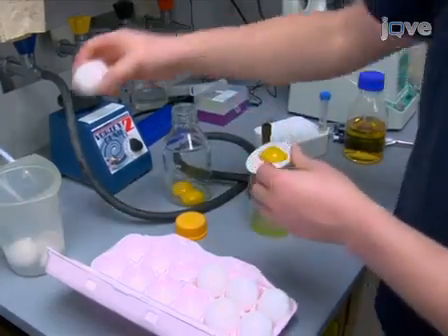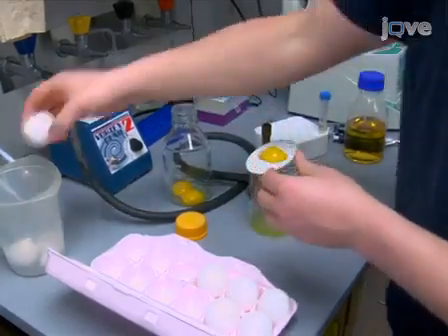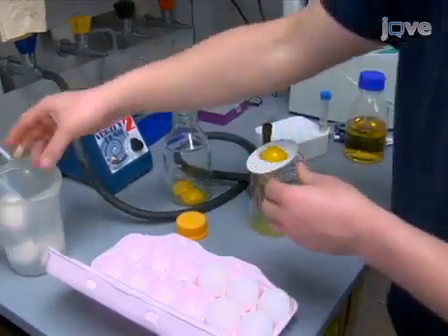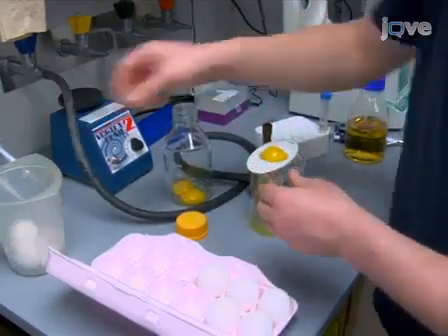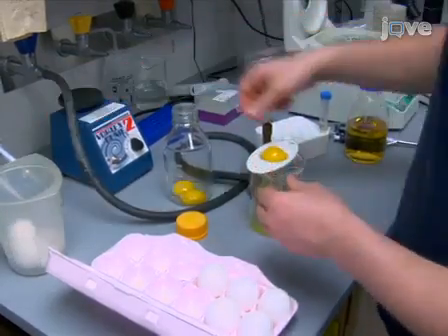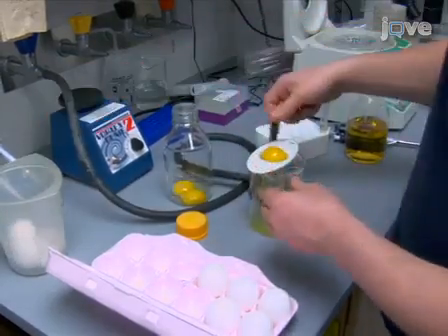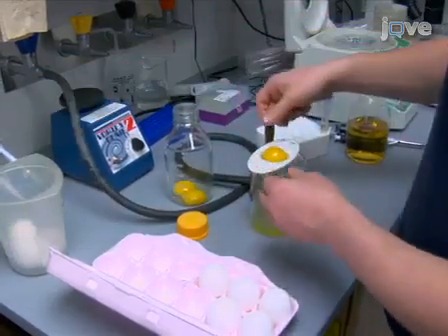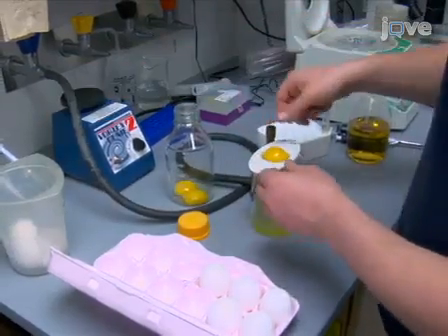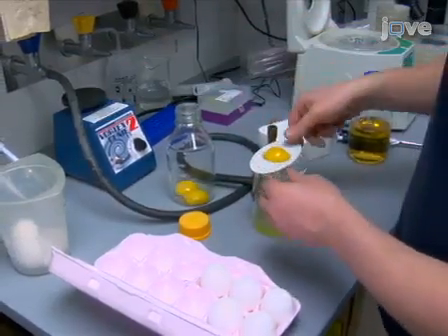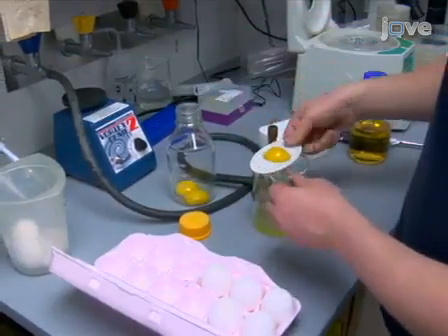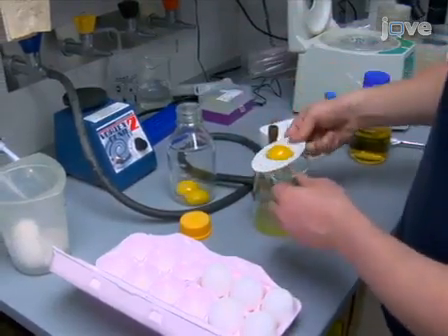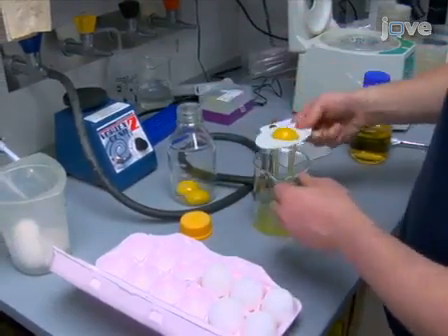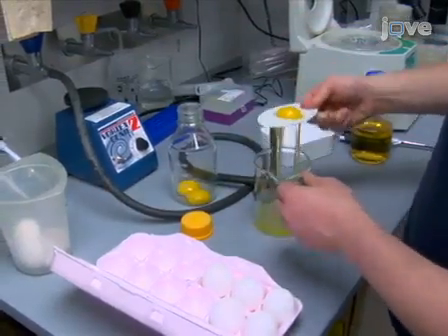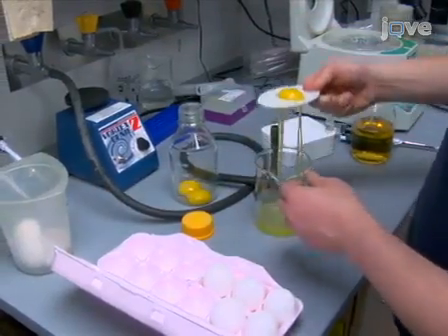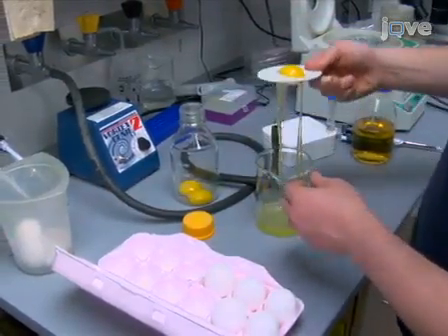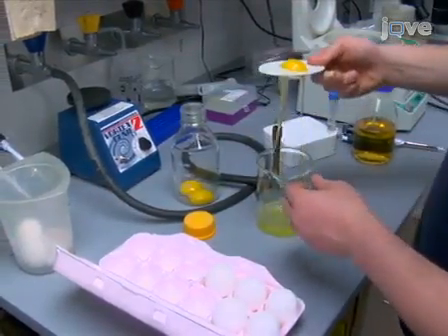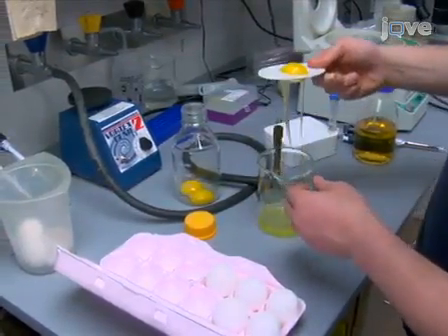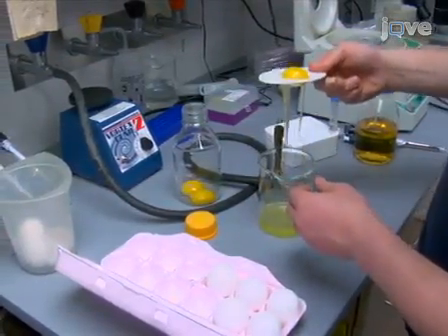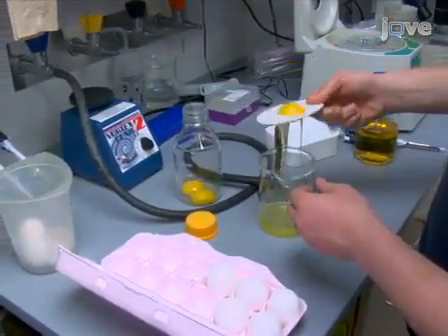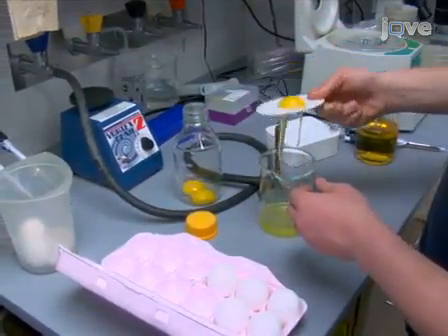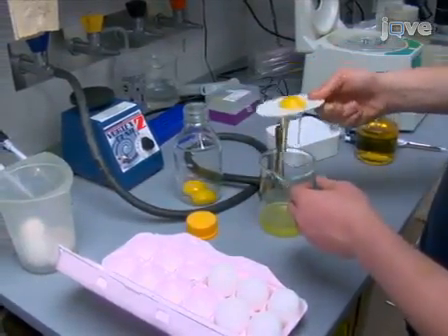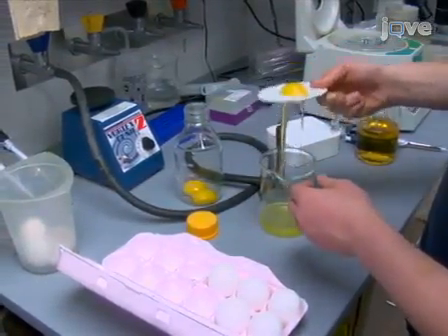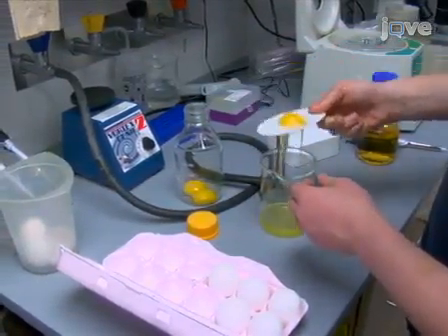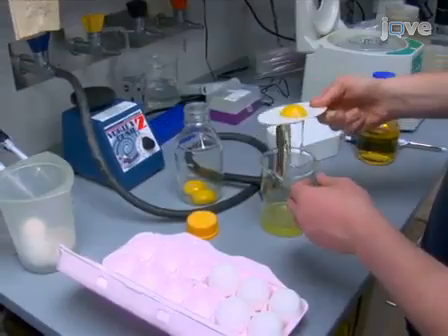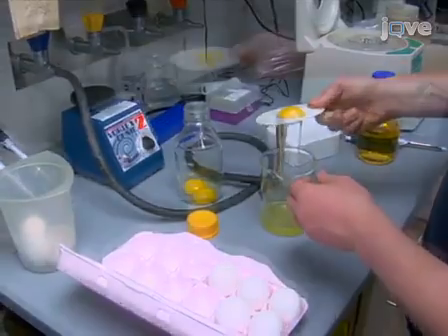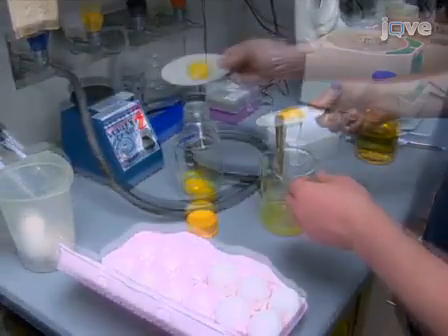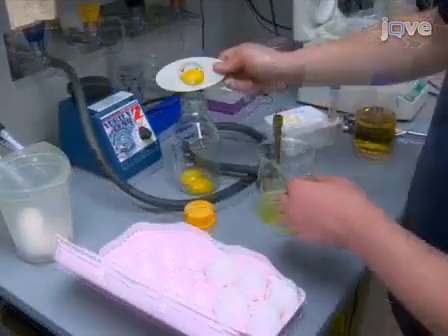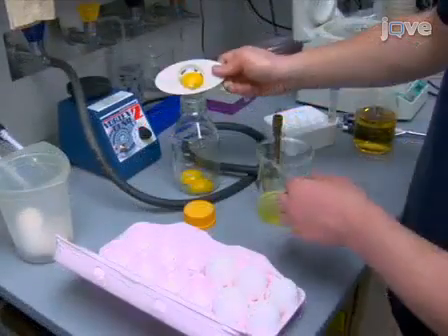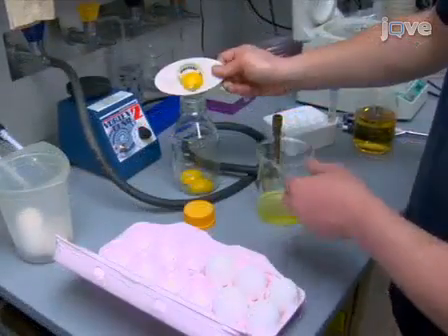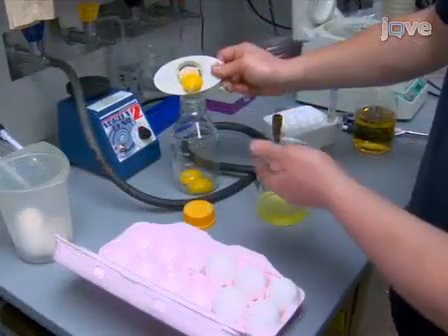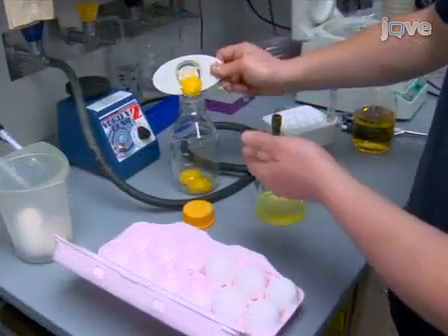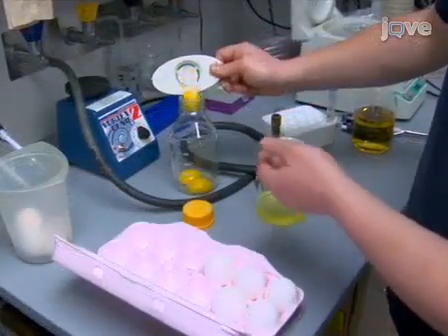The next day, place the yolks from 10 chicken eggs into the sterile 500ml bottle. Bring the volume up to 400ml with LB medium.